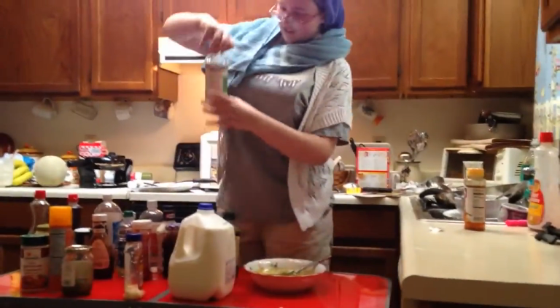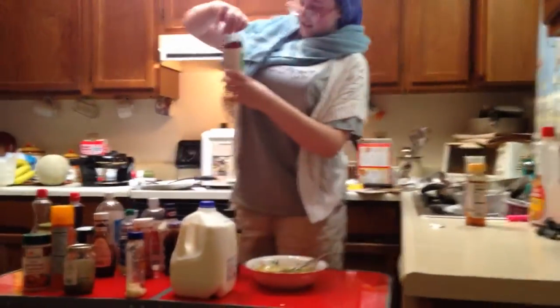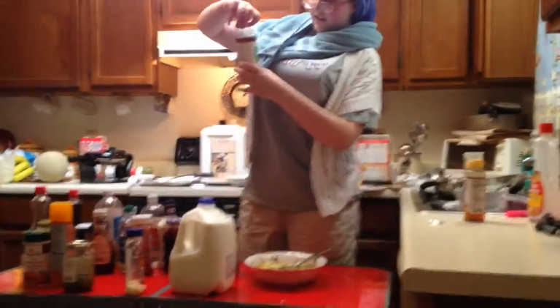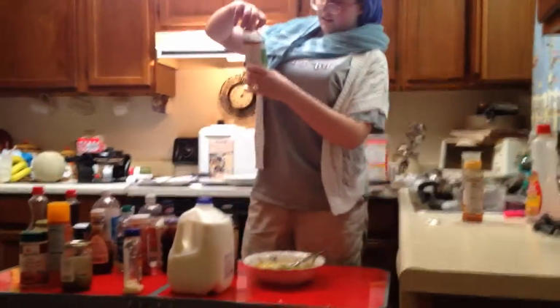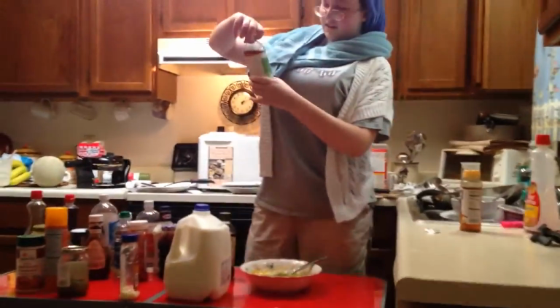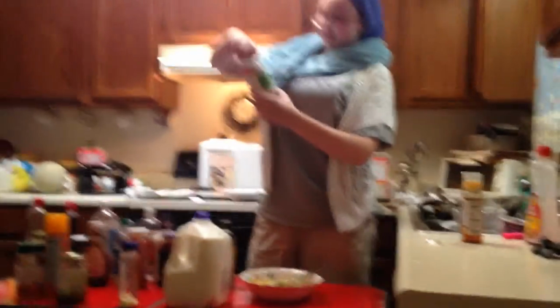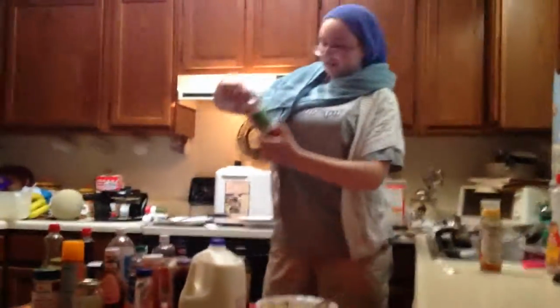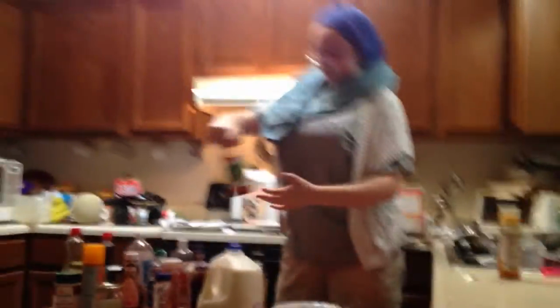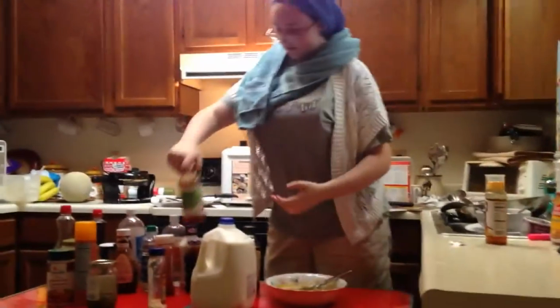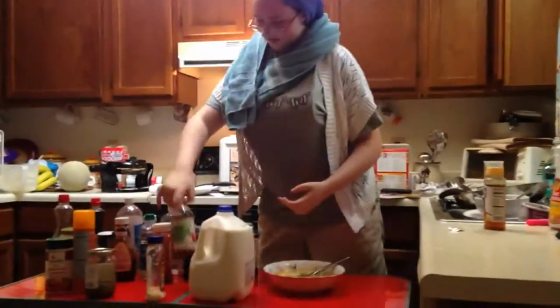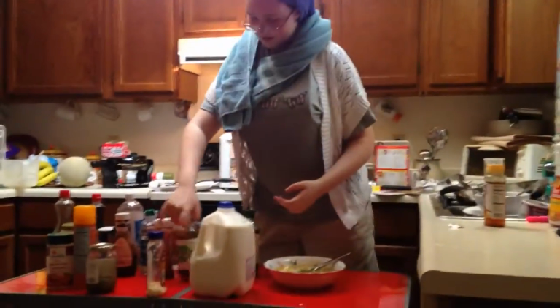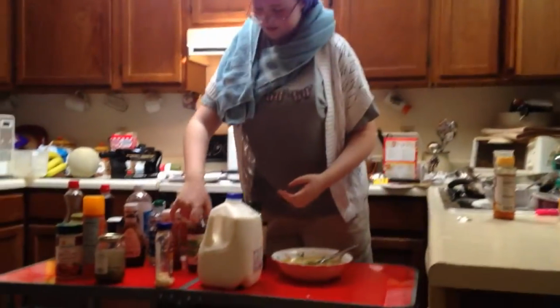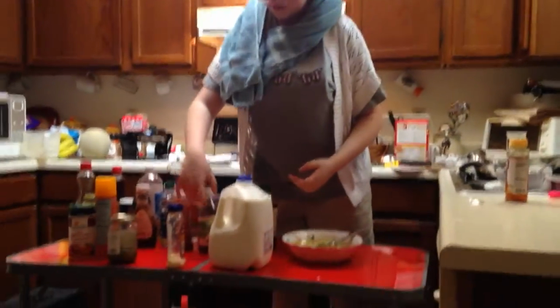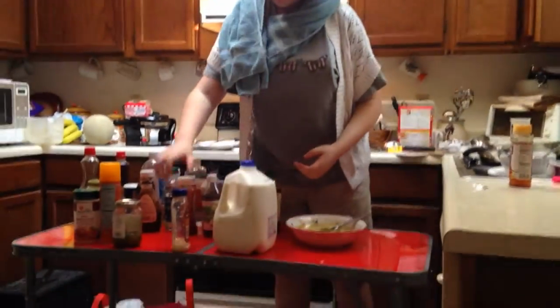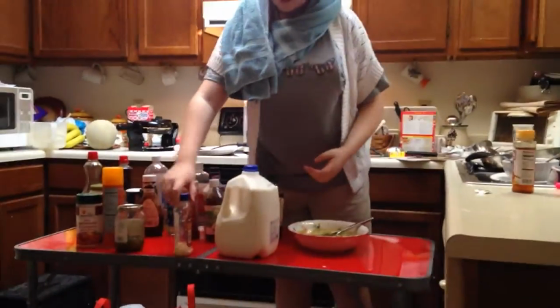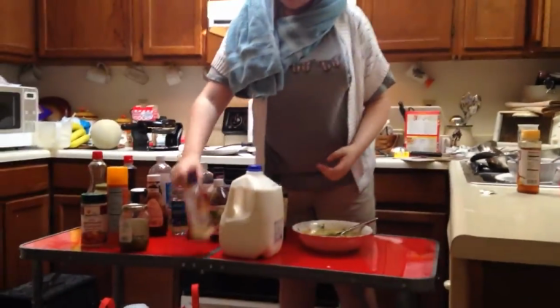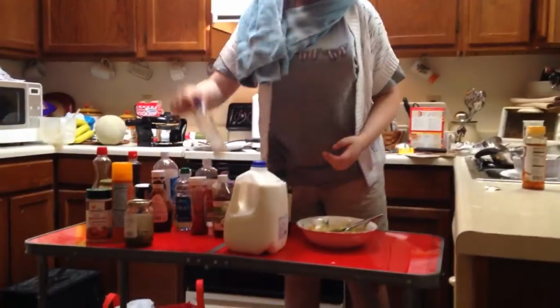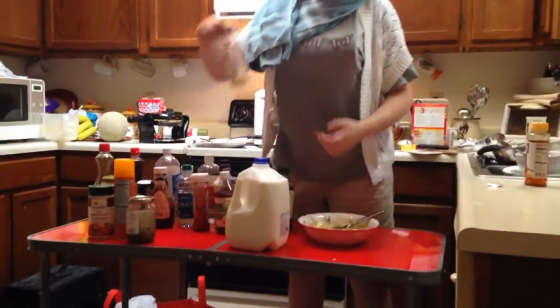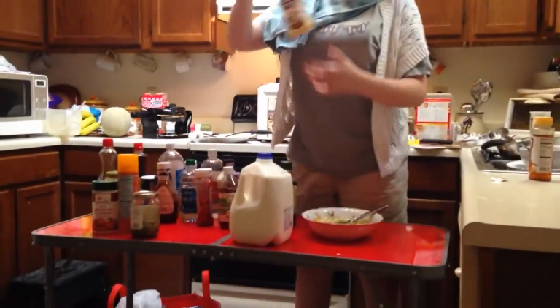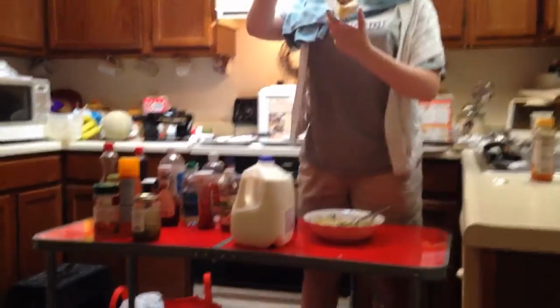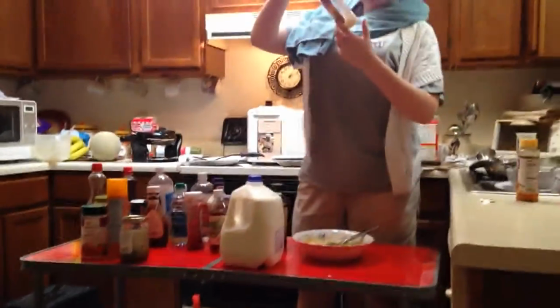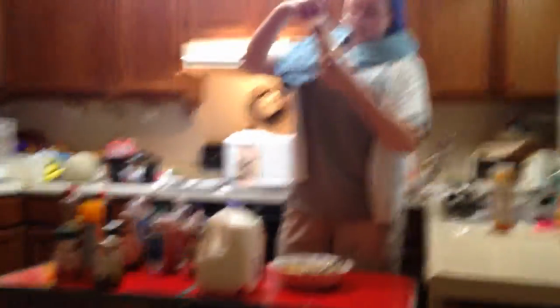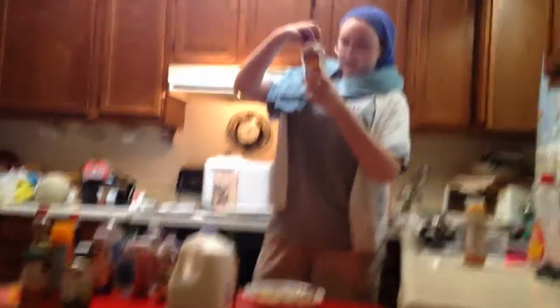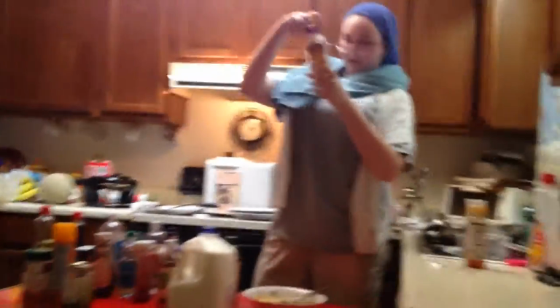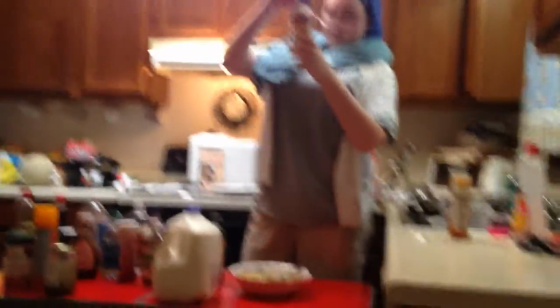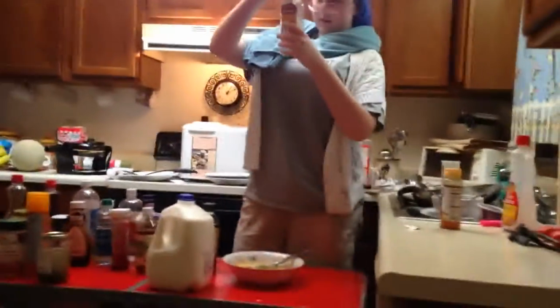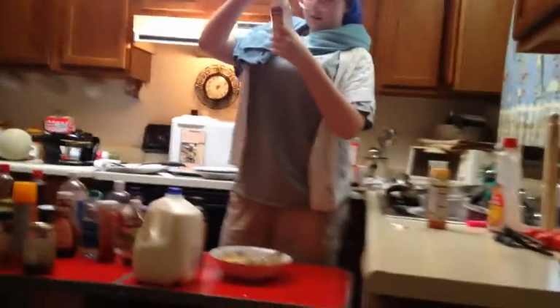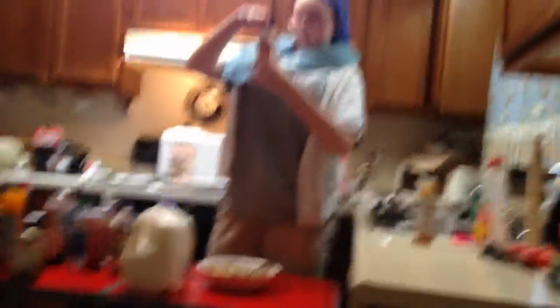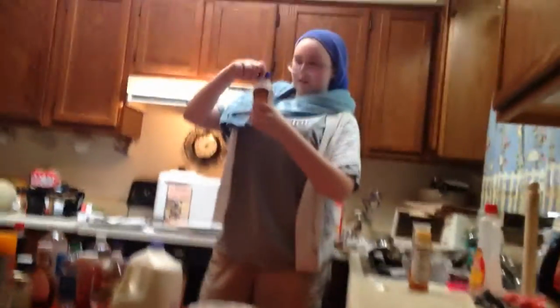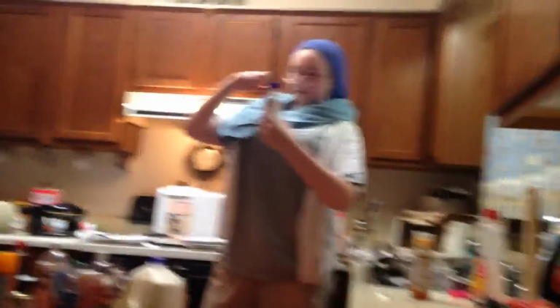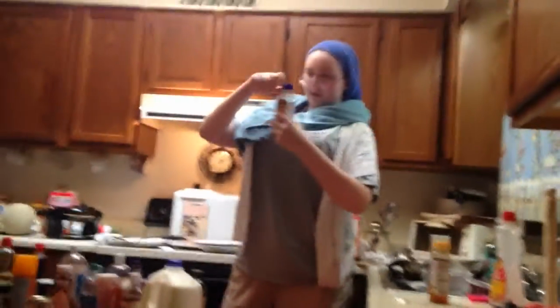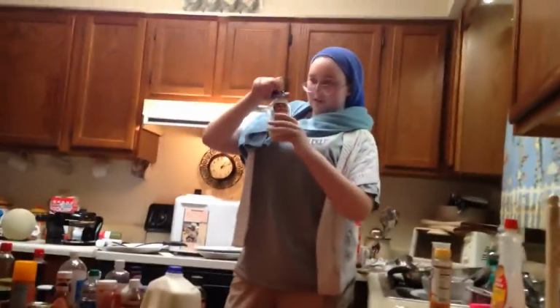And now — wait, we've already put that in. Okay, seems like we're going to put in some horseradish.